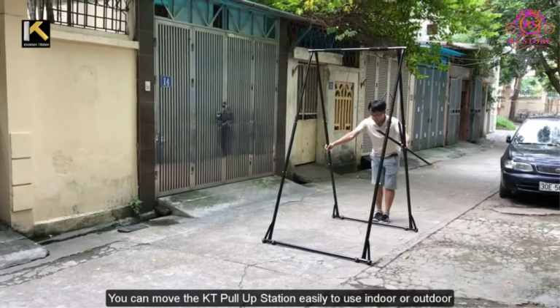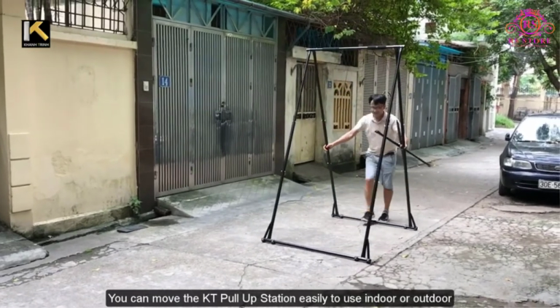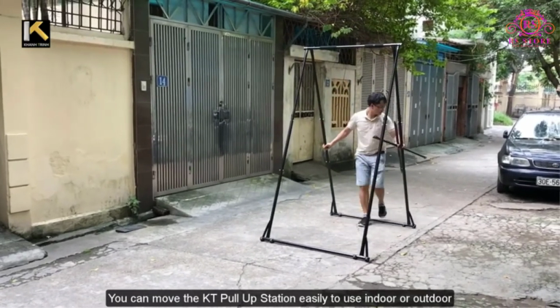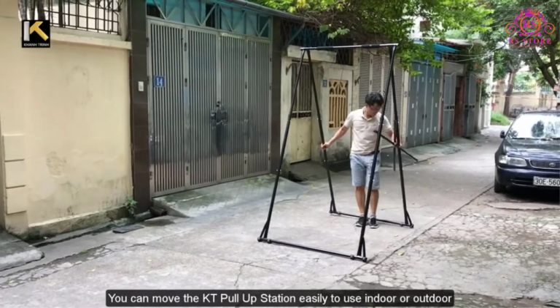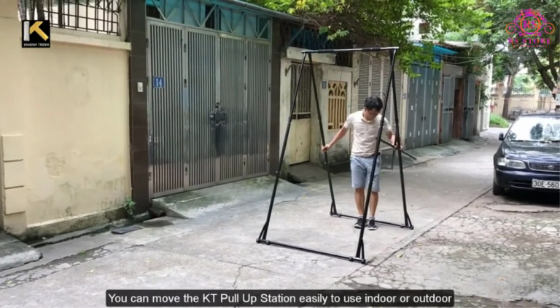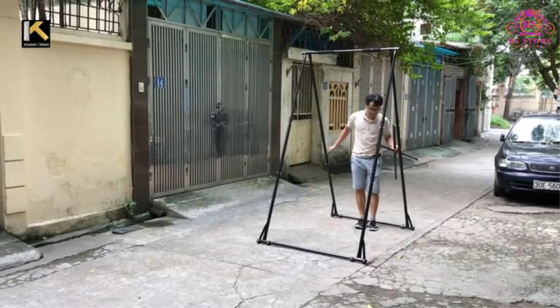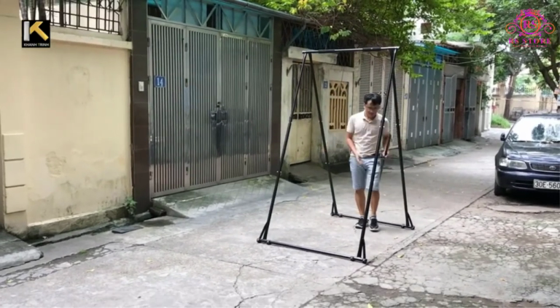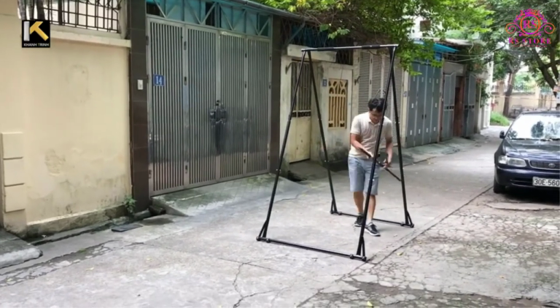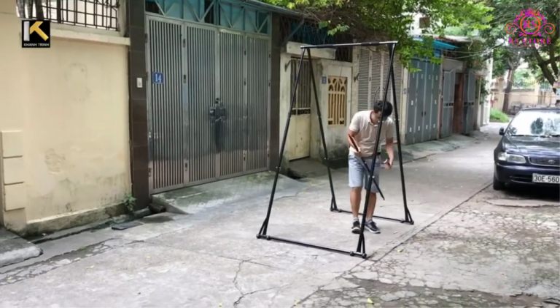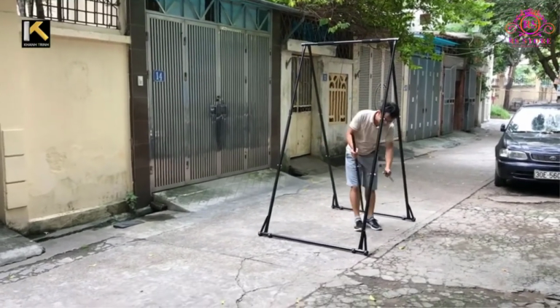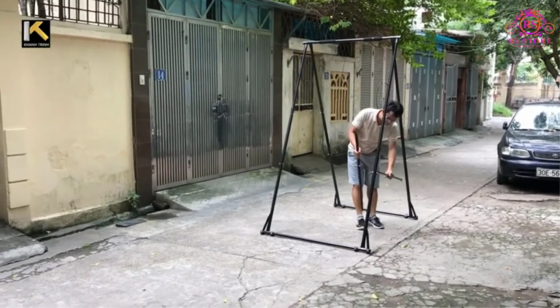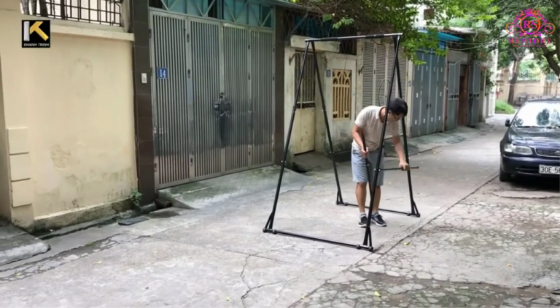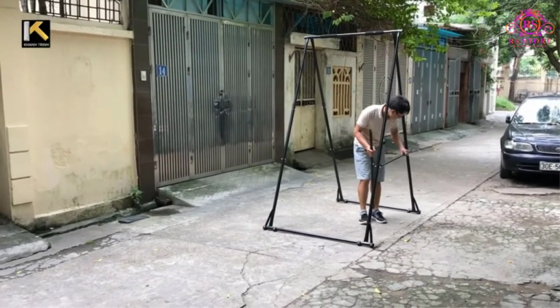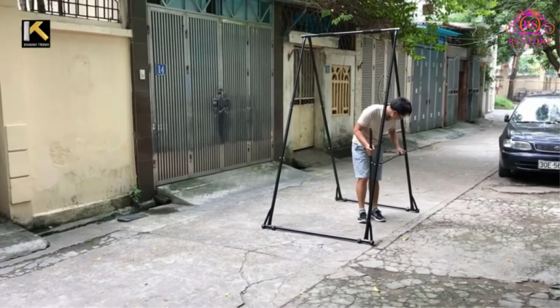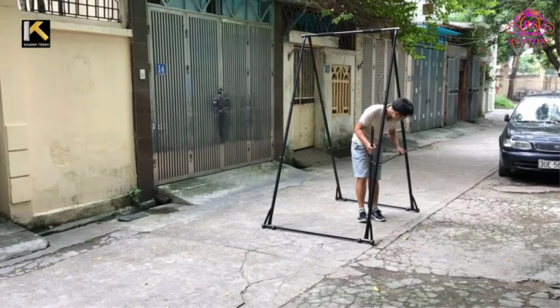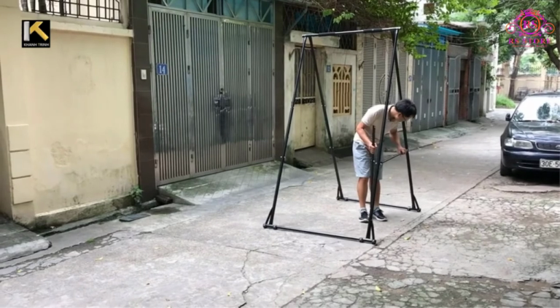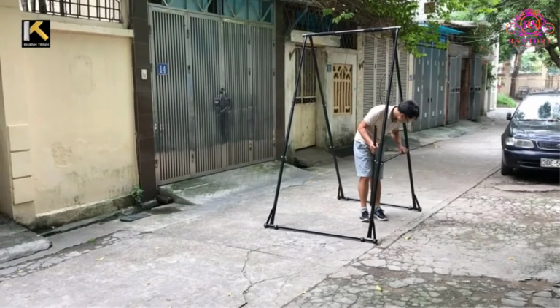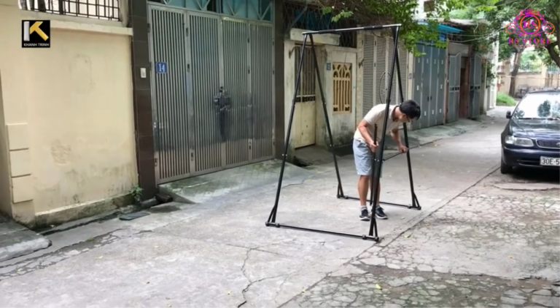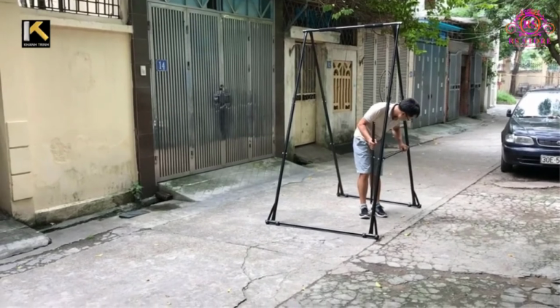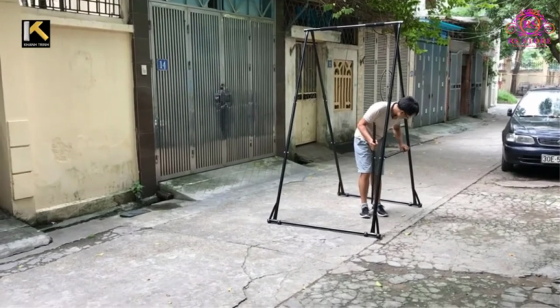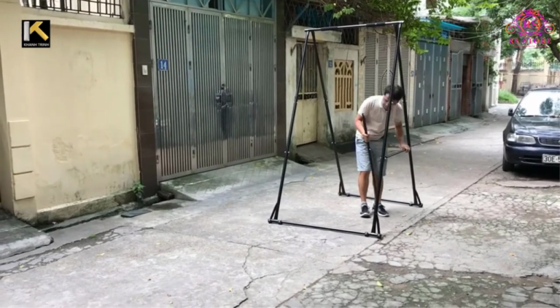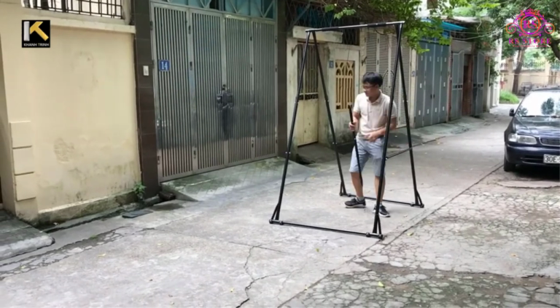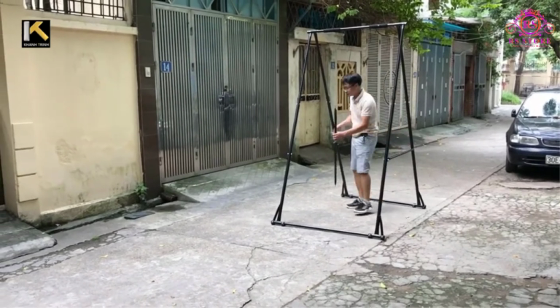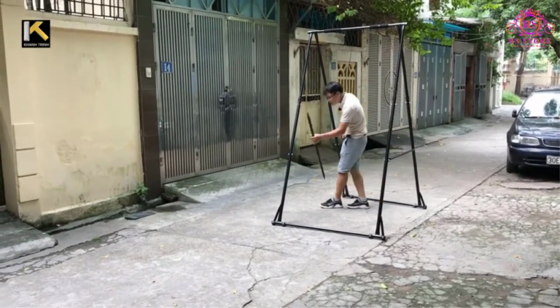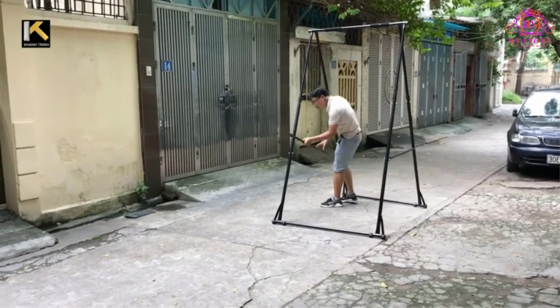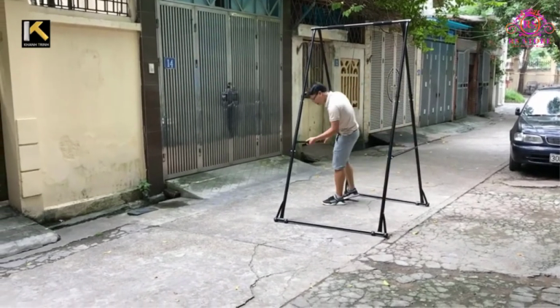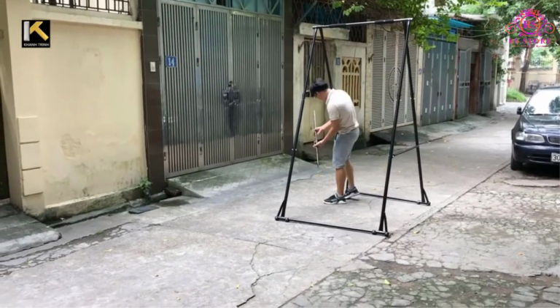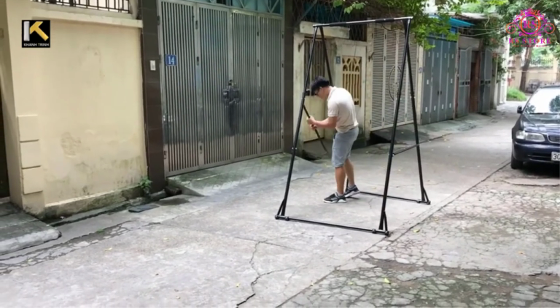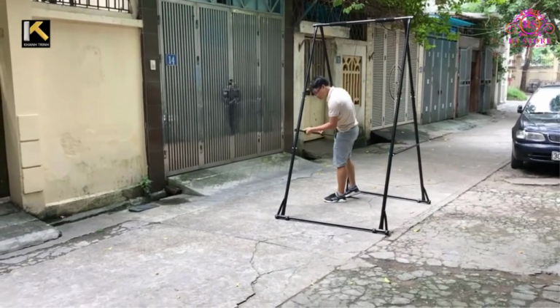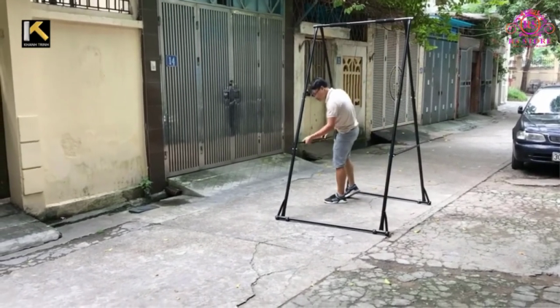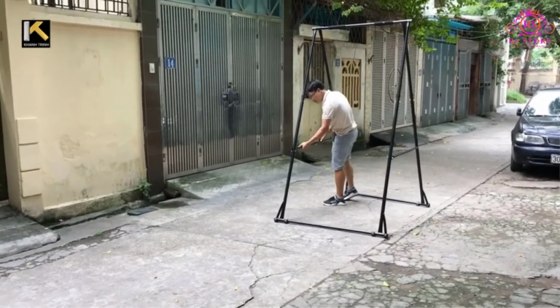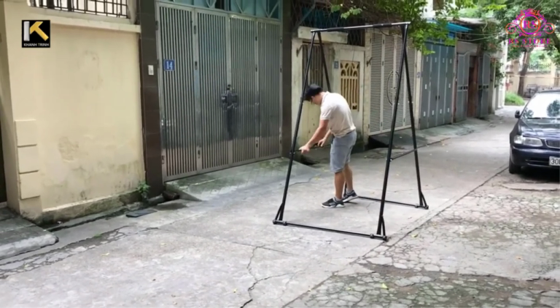Pros: Height adjustable. Versatile. Quick and easy setup and takedown. Easy add-ons.